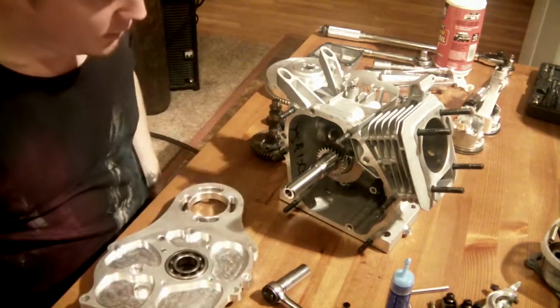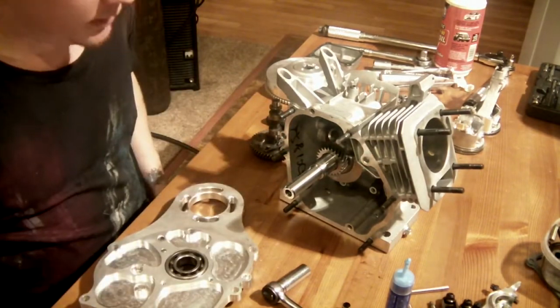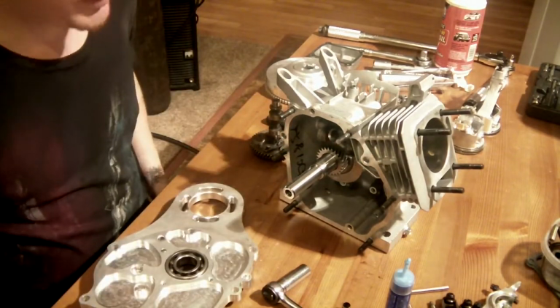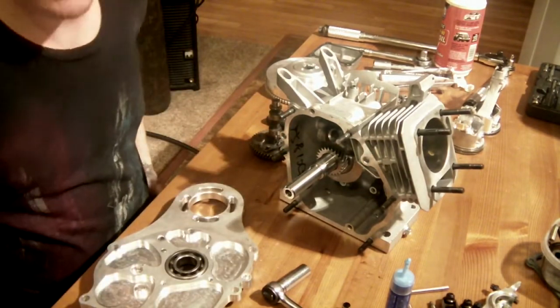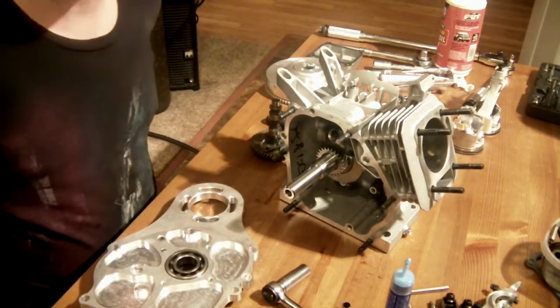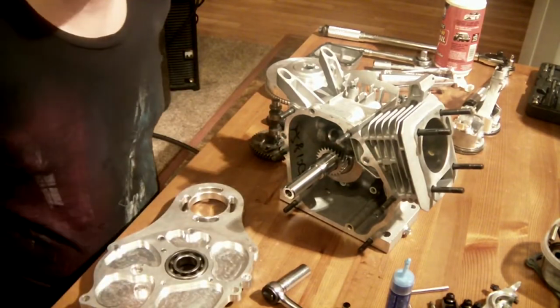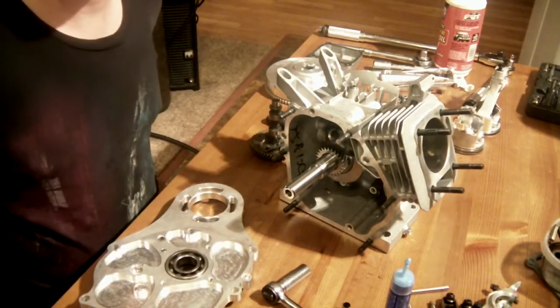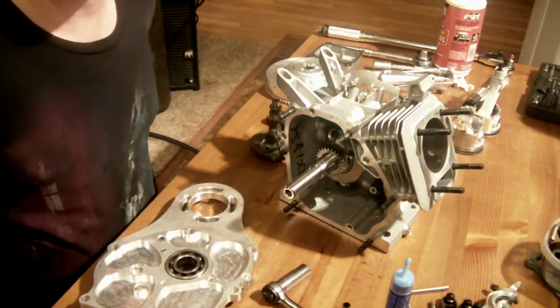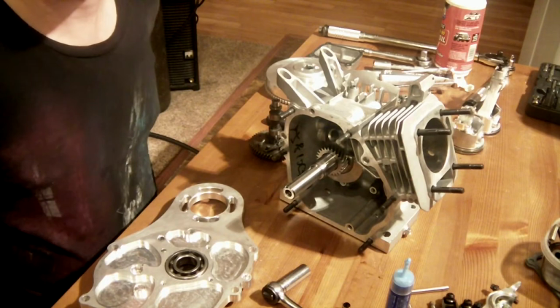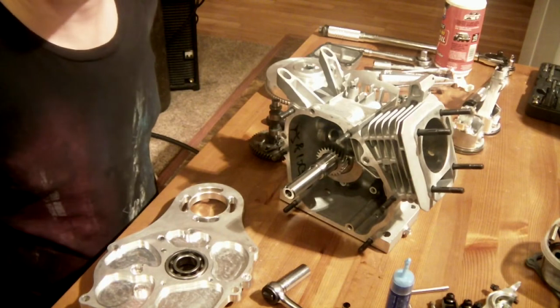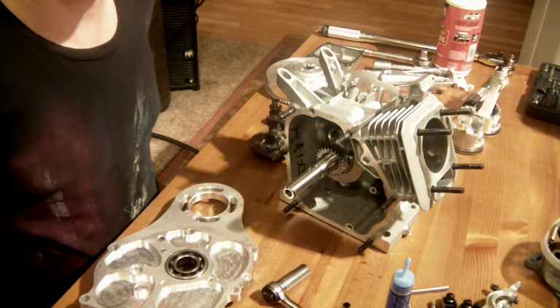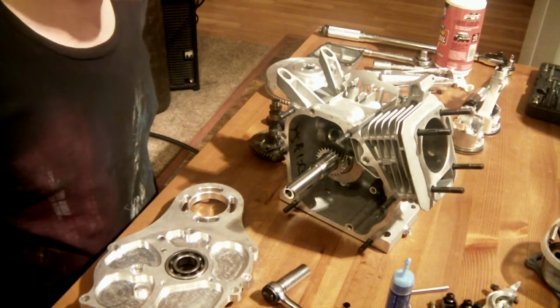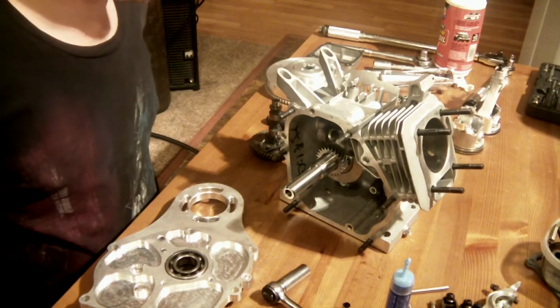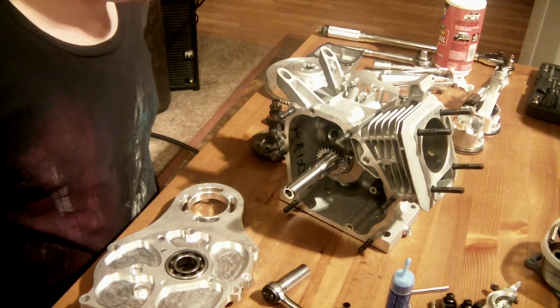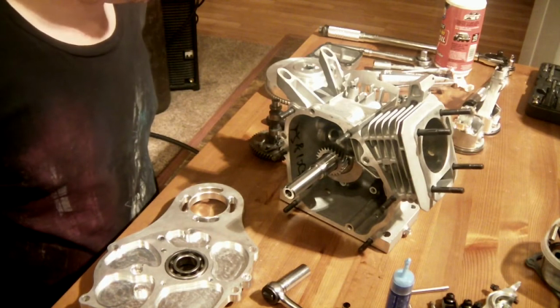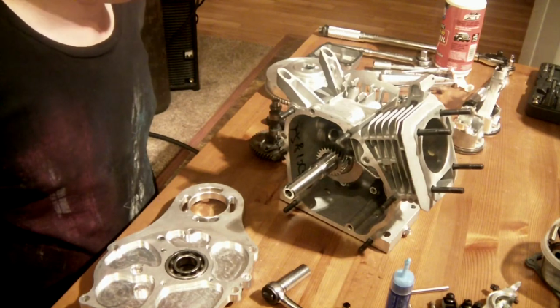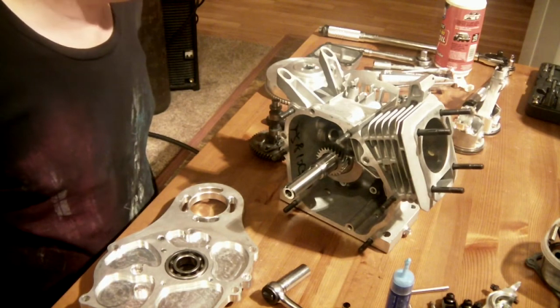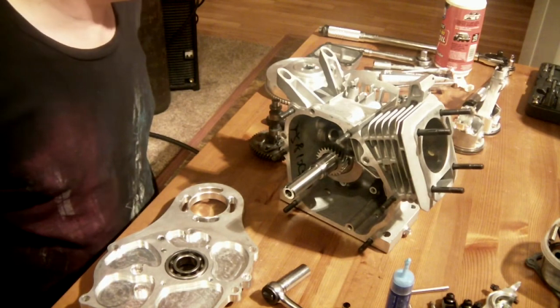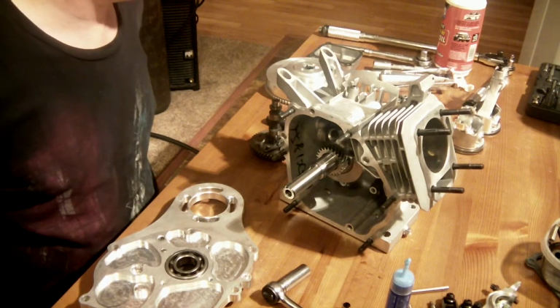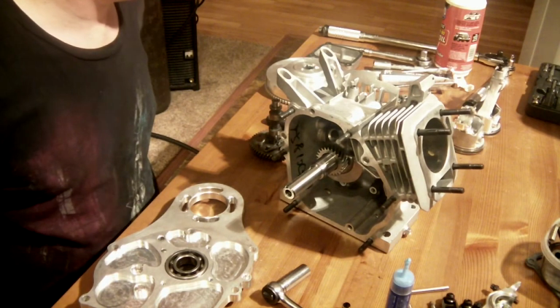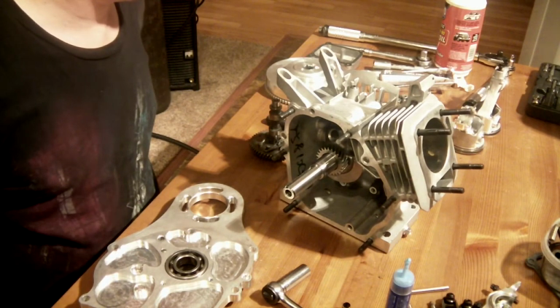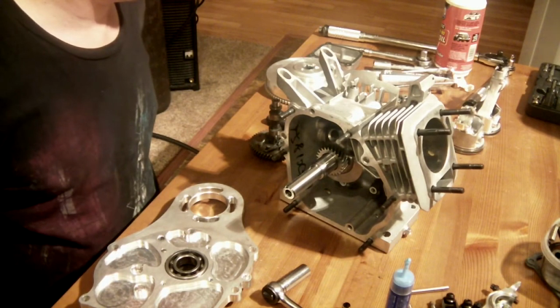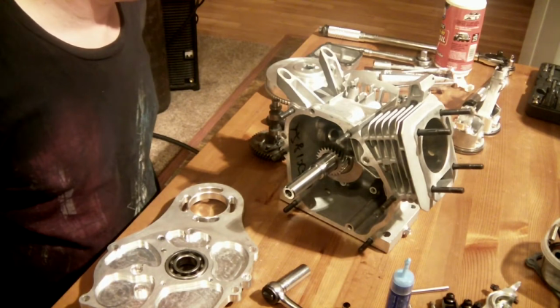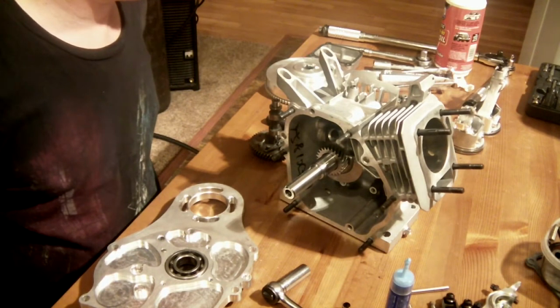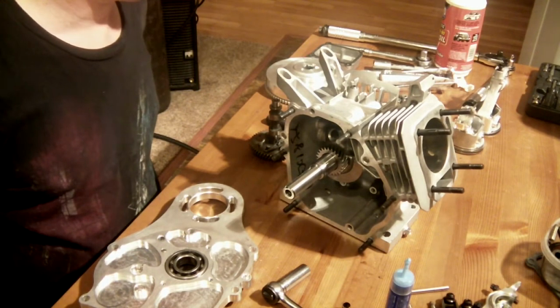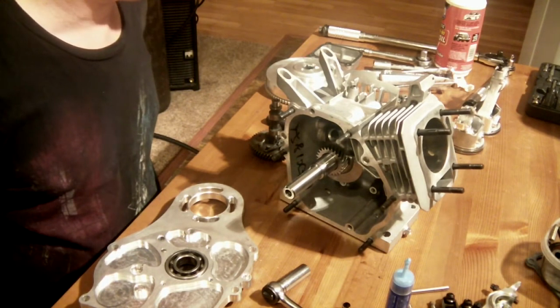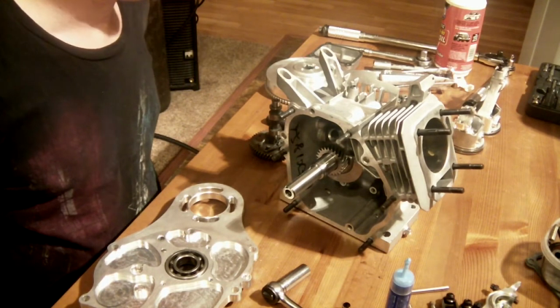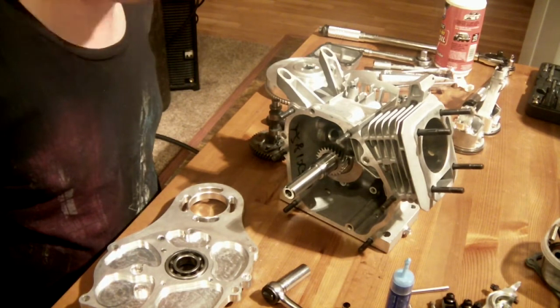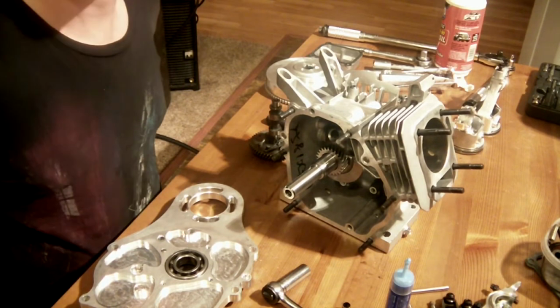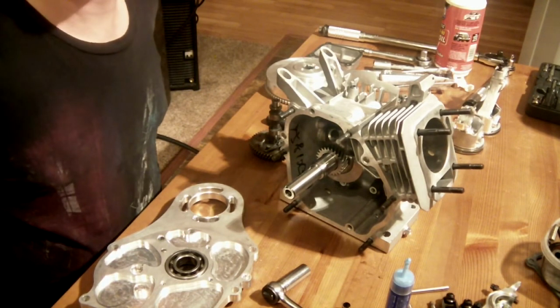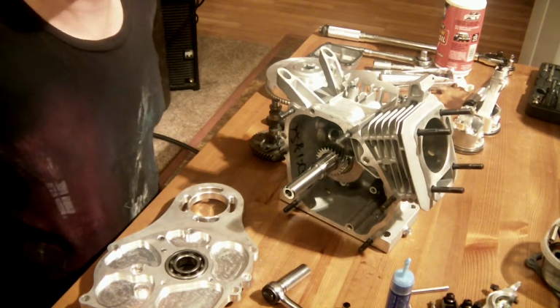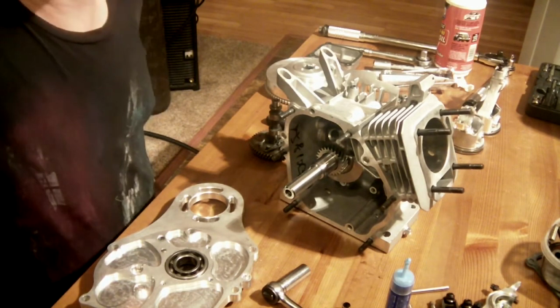Alright, I'm going to go grind a little bit more, and then we'll start assembling things.